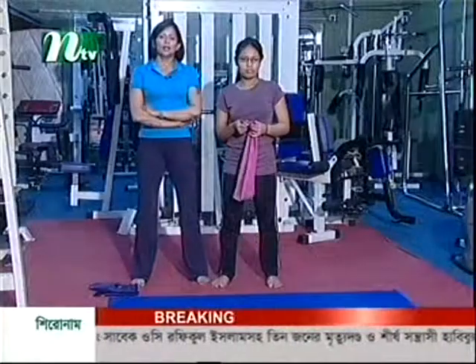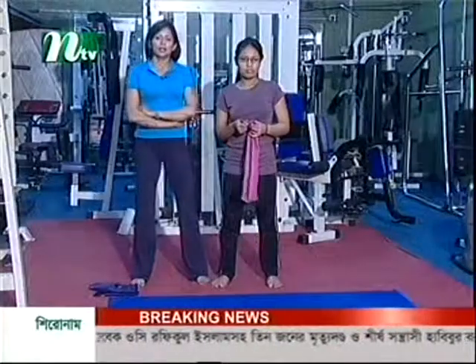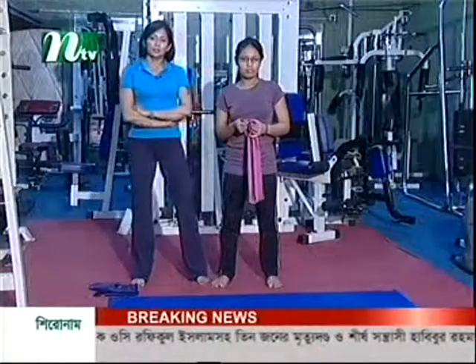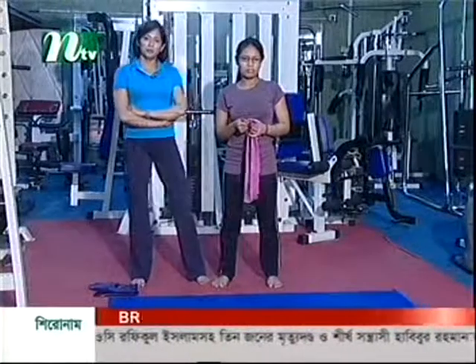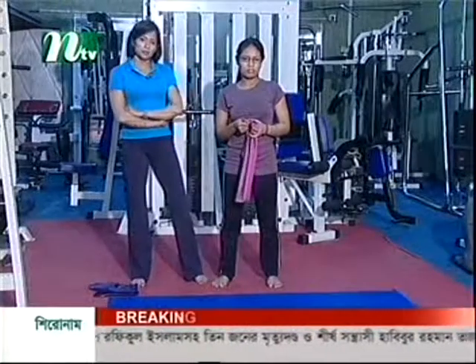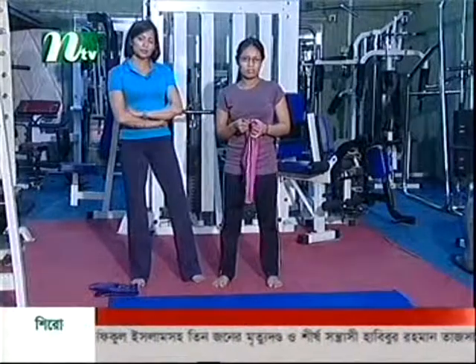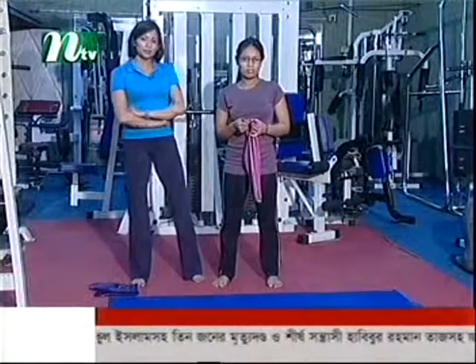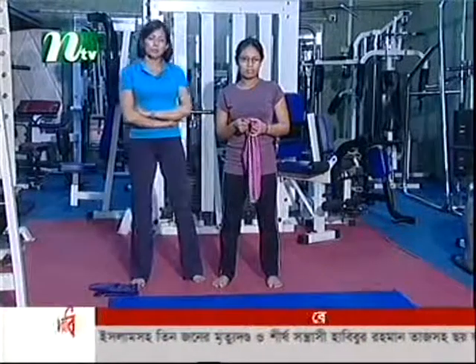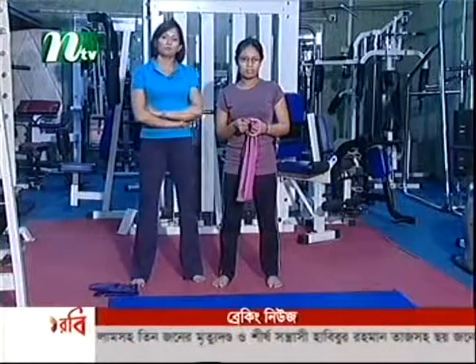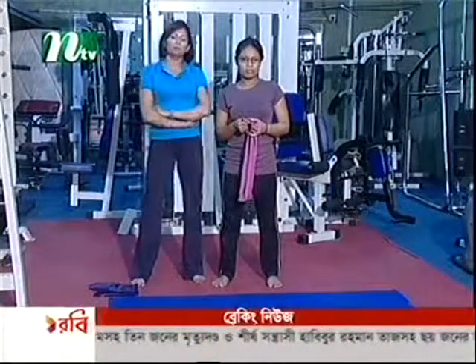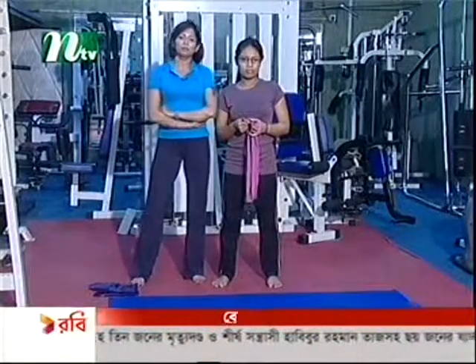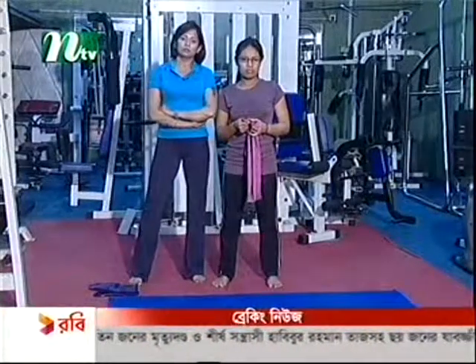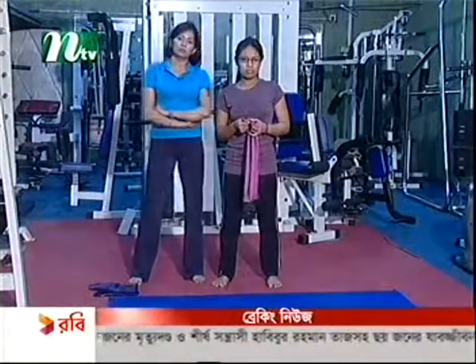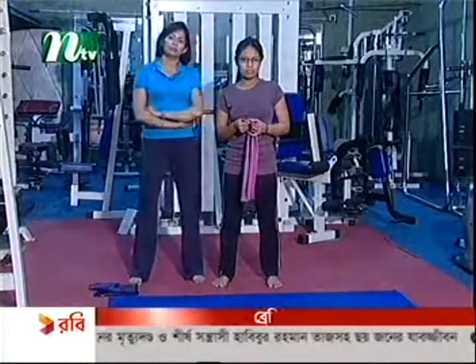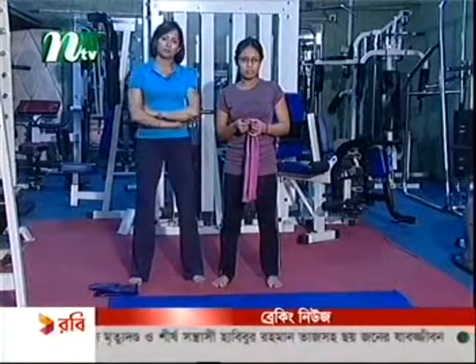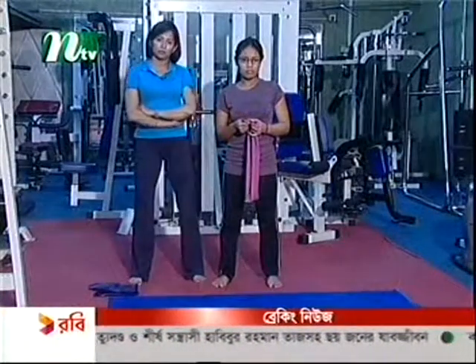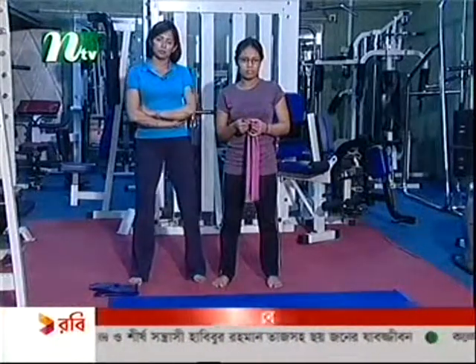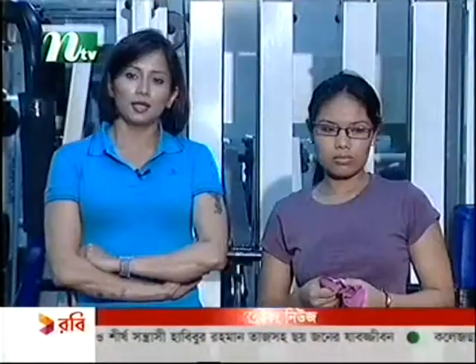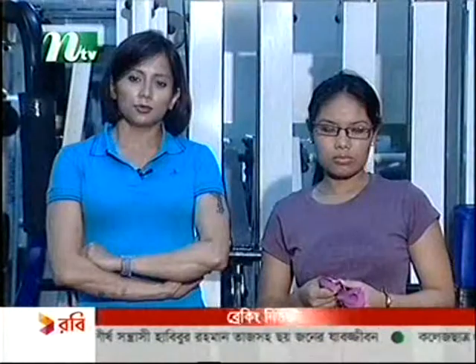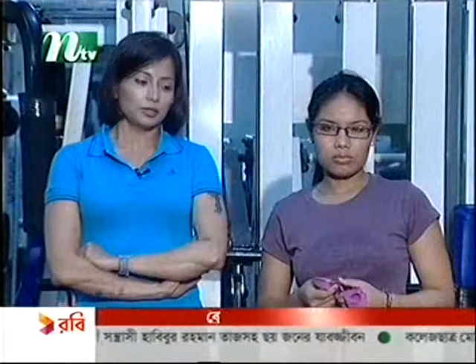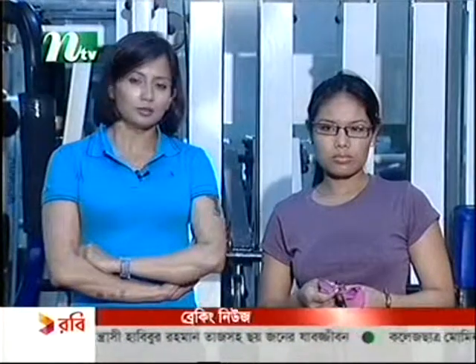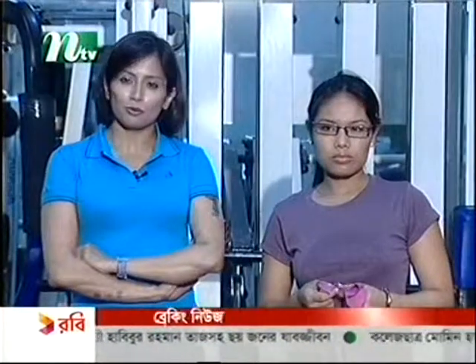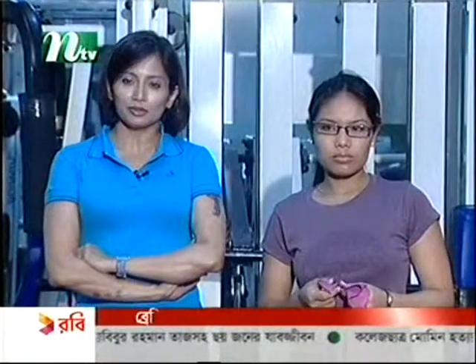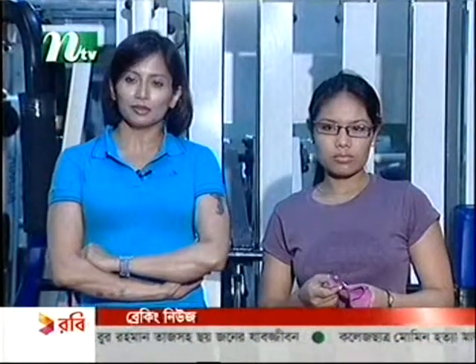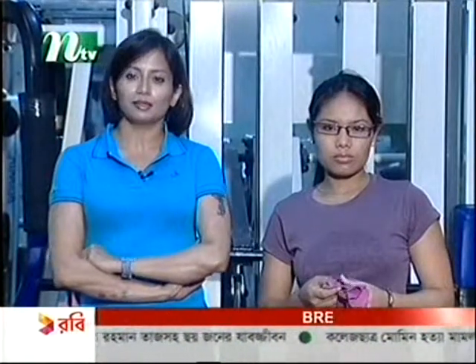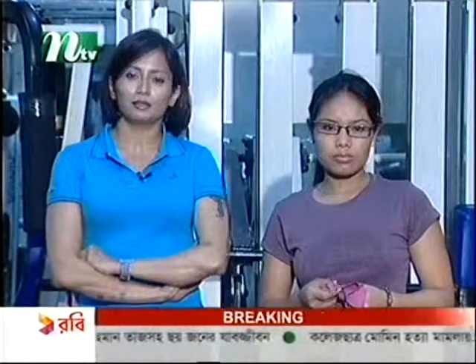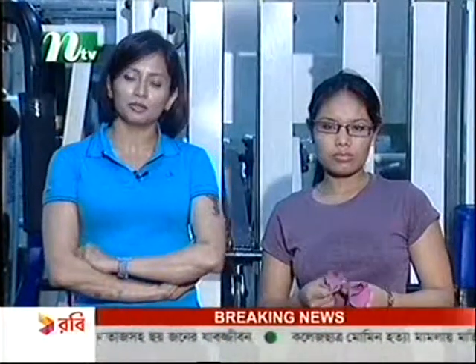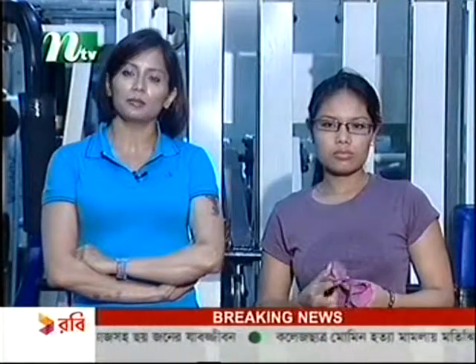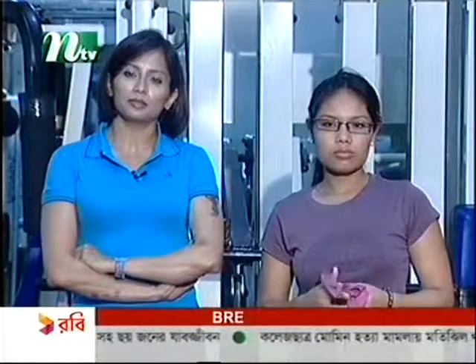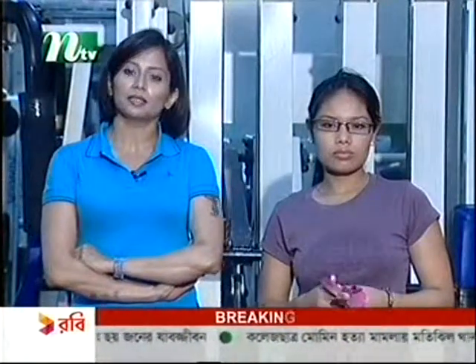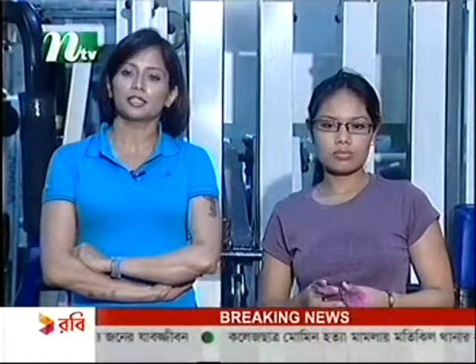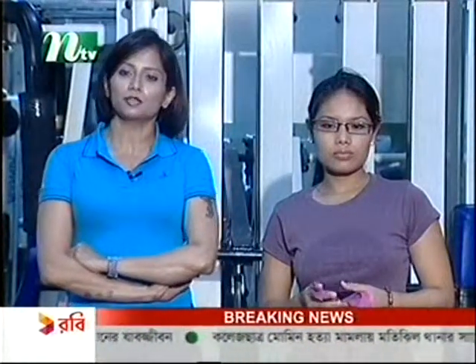I am doing this exercise today. This is called Pilaris Boxing. Actually, this is not boxing — I am doing this exercise today.